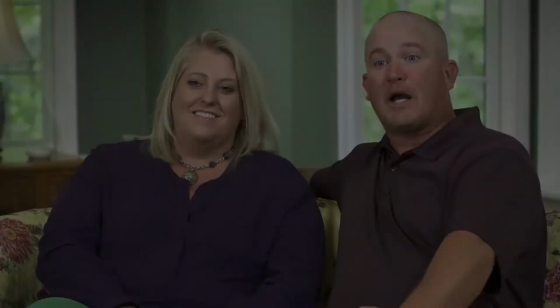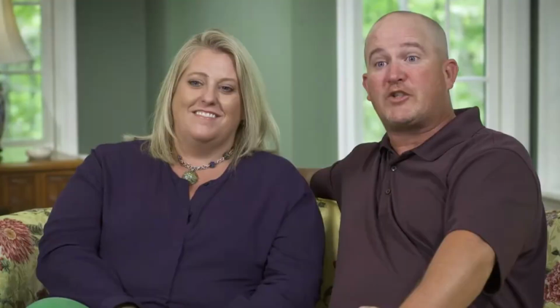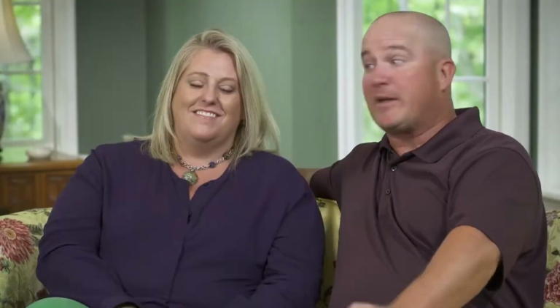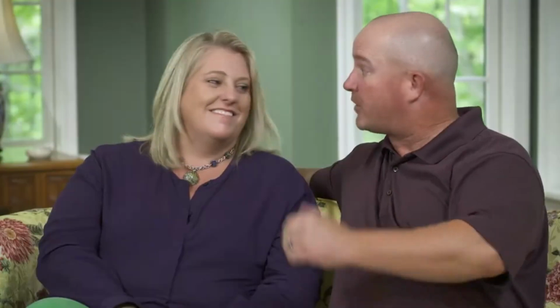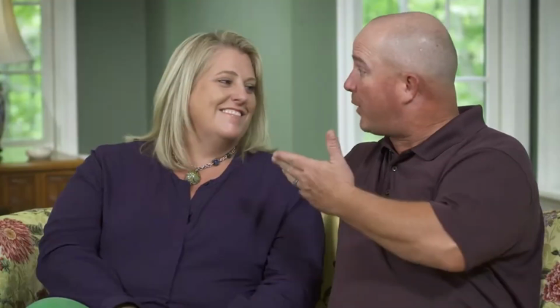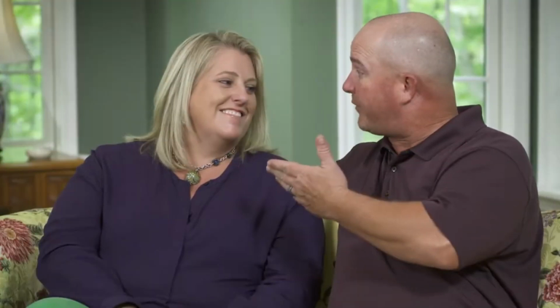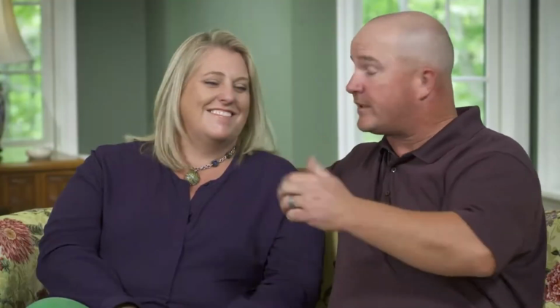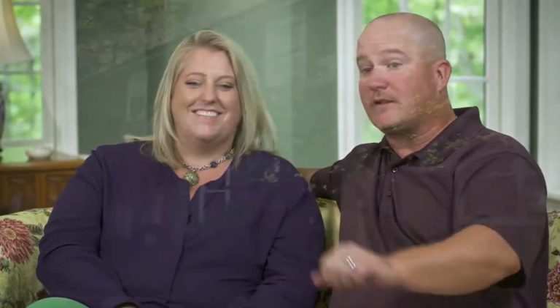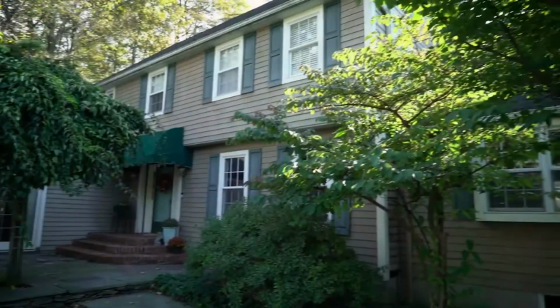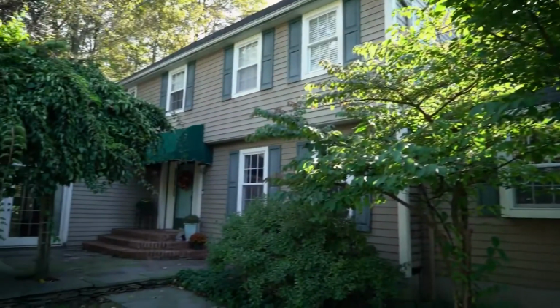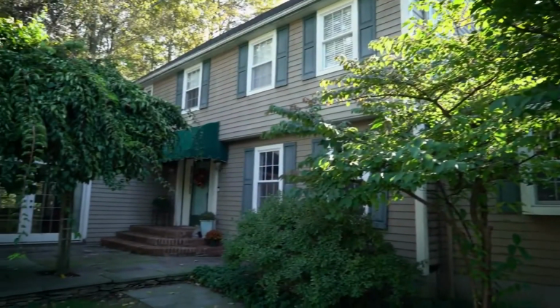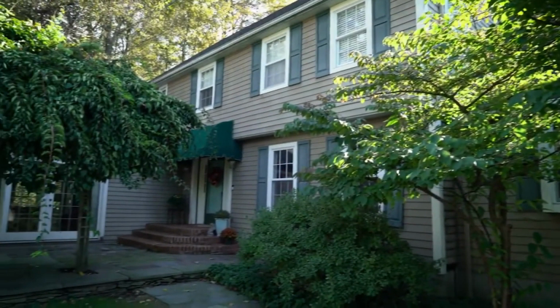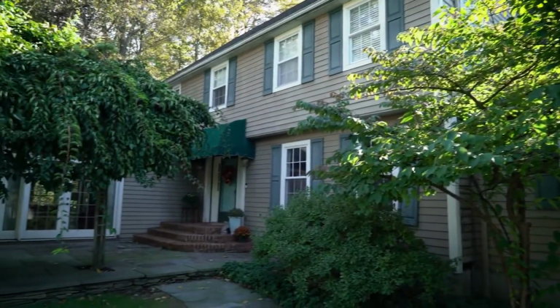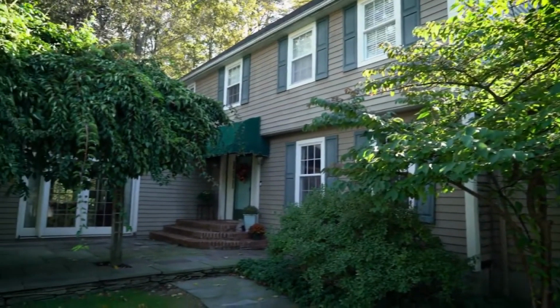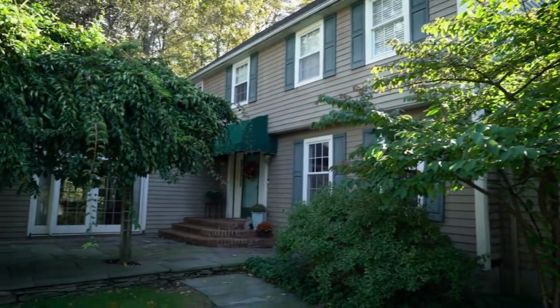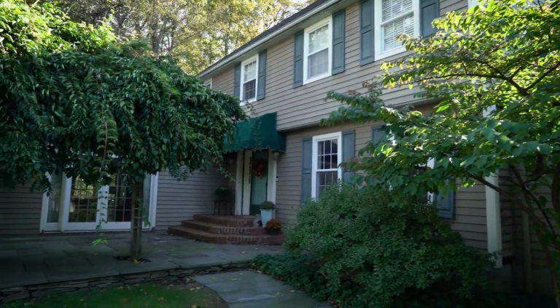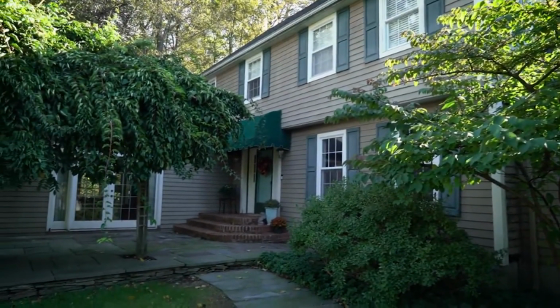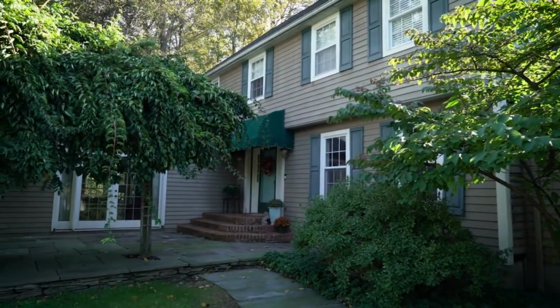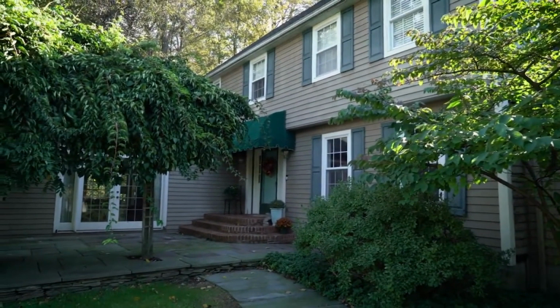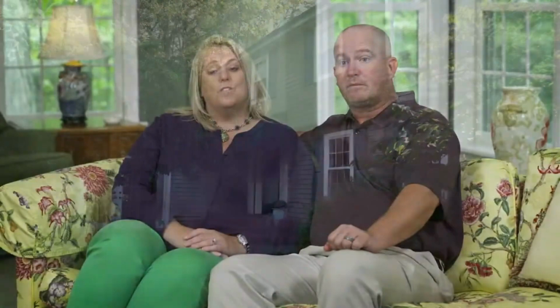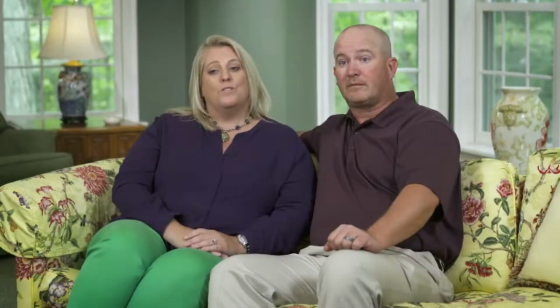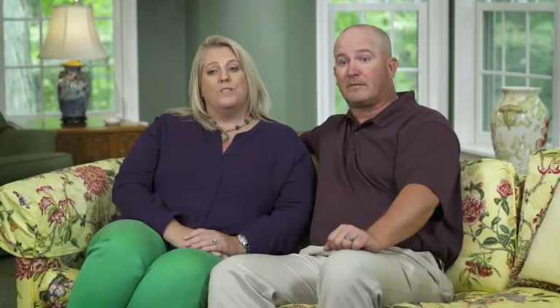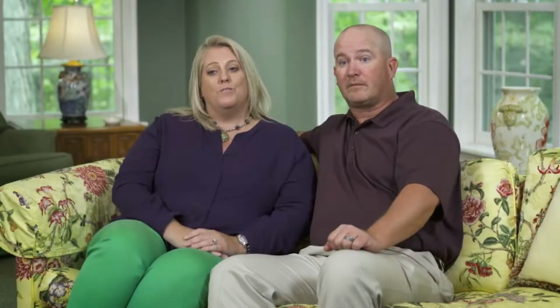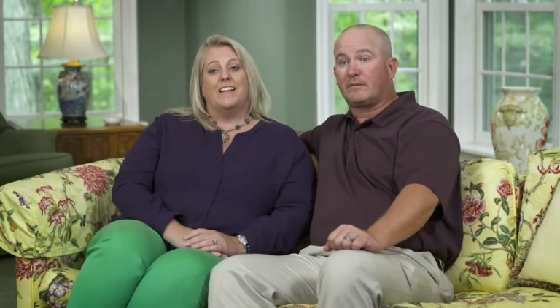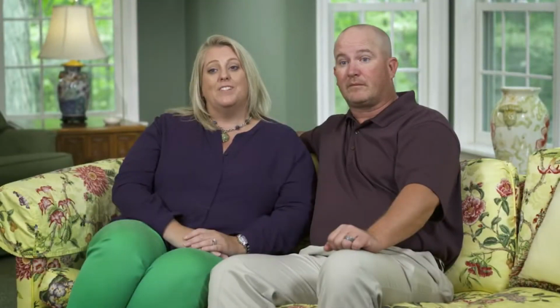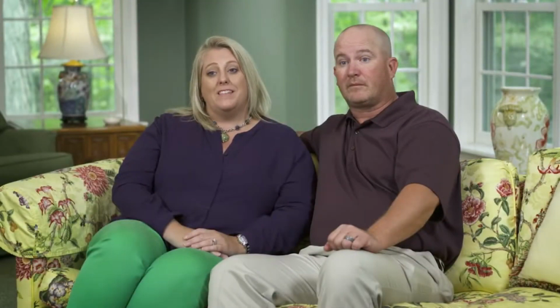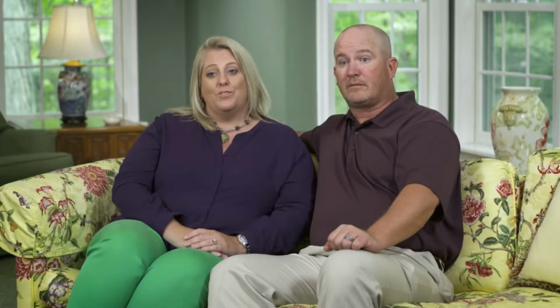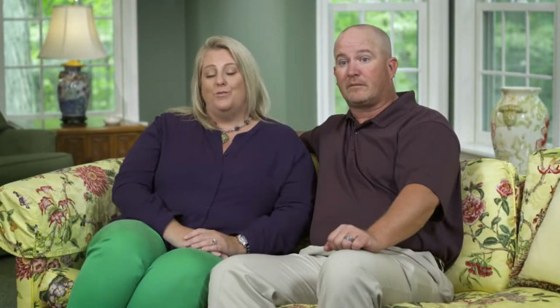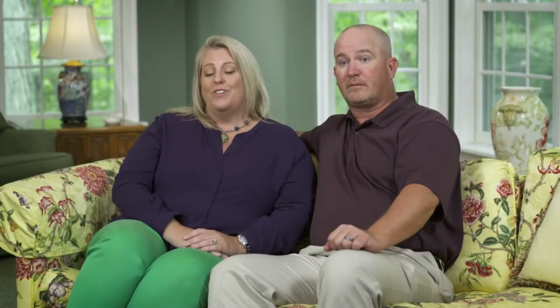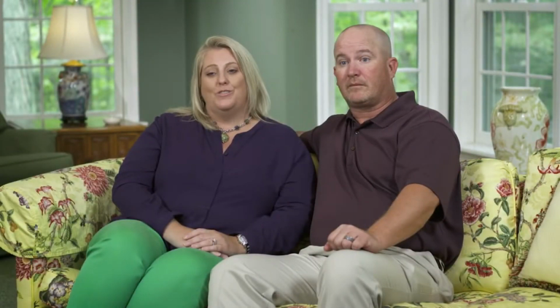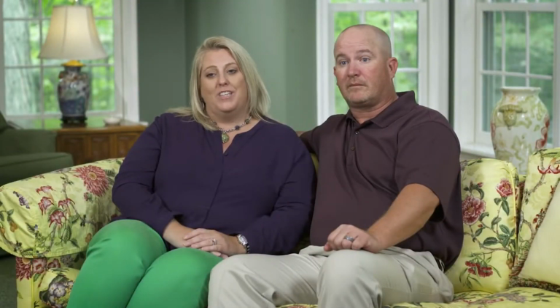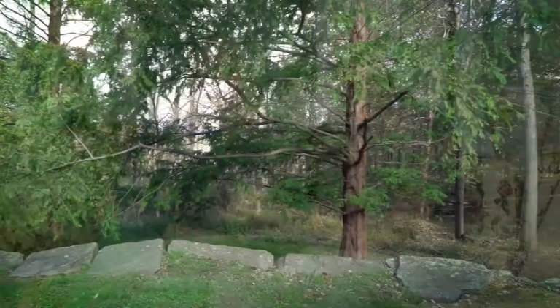I'm Jamie. This is my wife, Lindsey. Our family bought this house because we were in a smaller home and we were running out of space with two dogs and two kids.